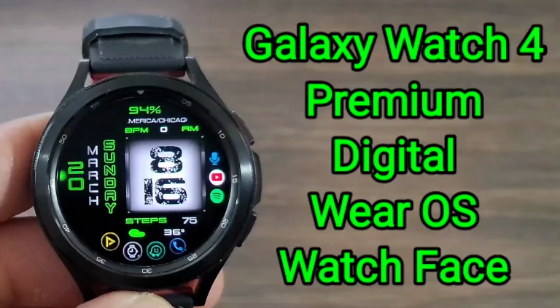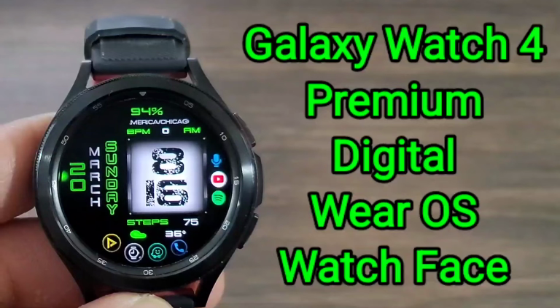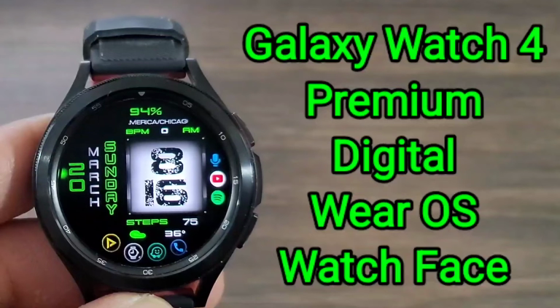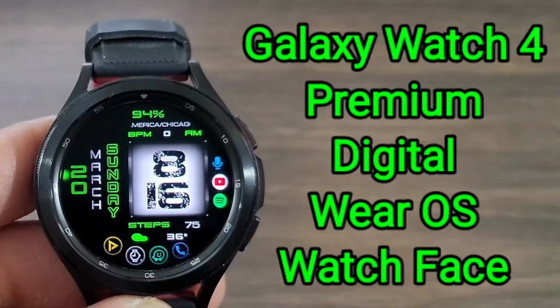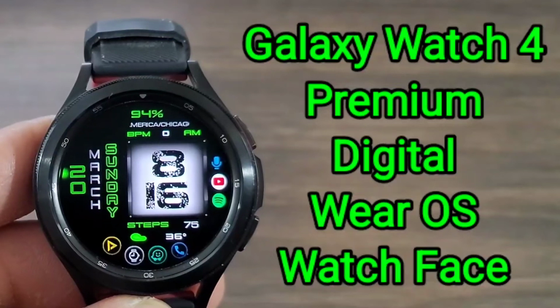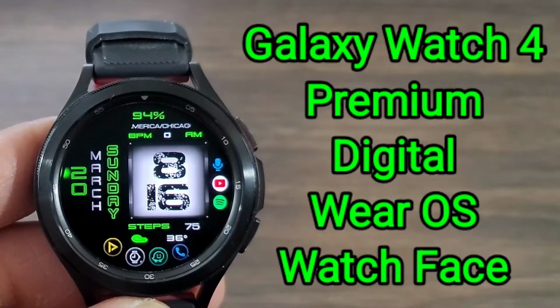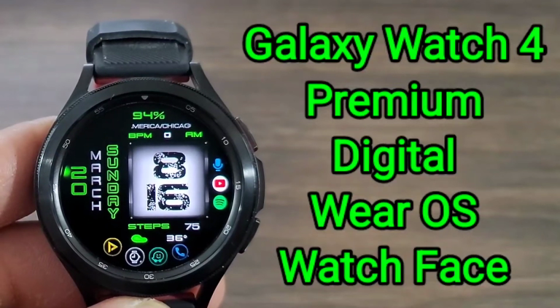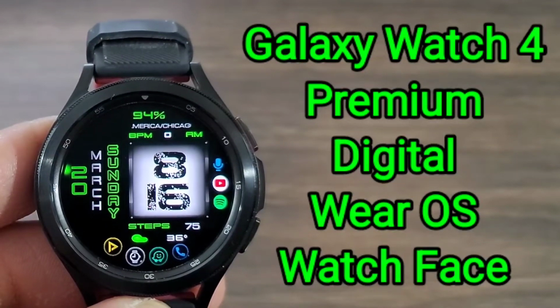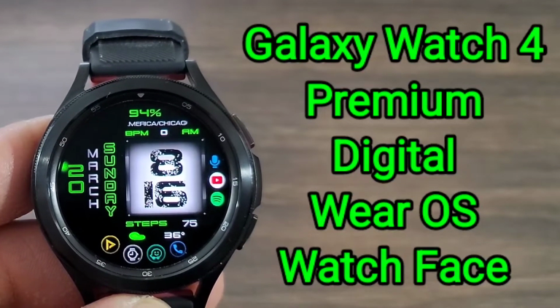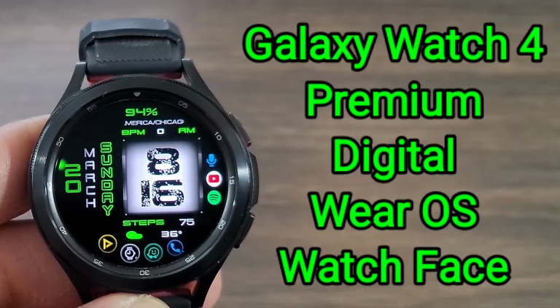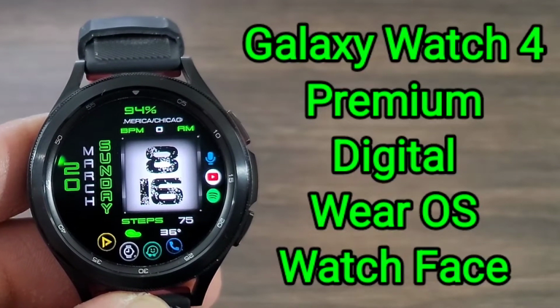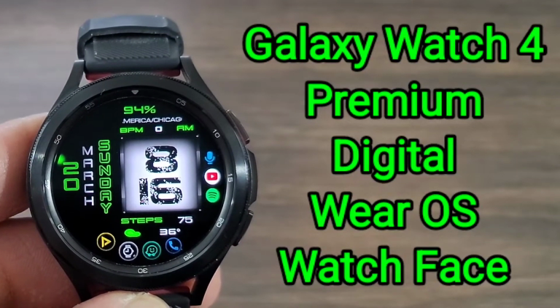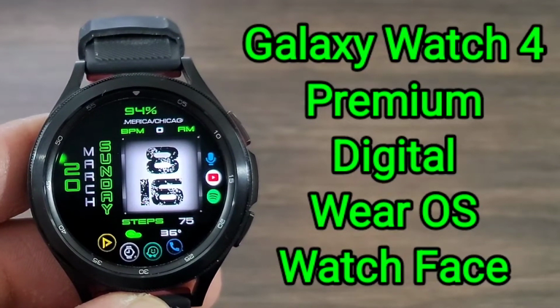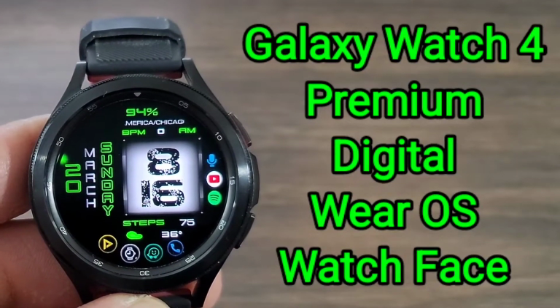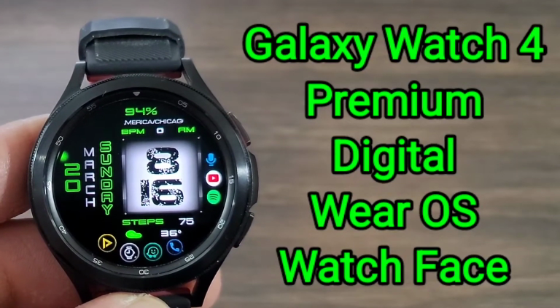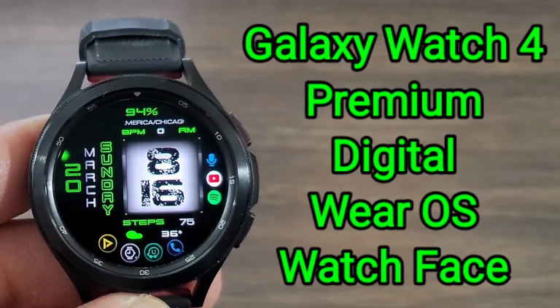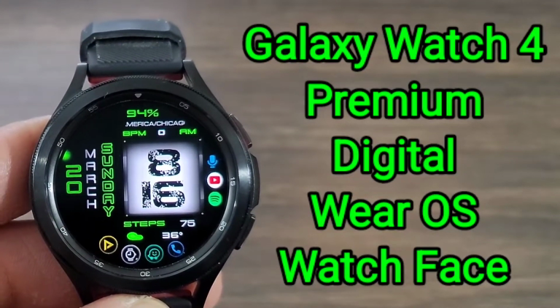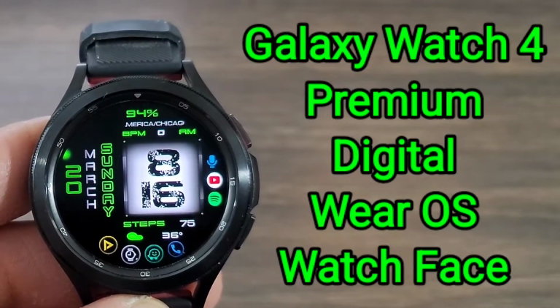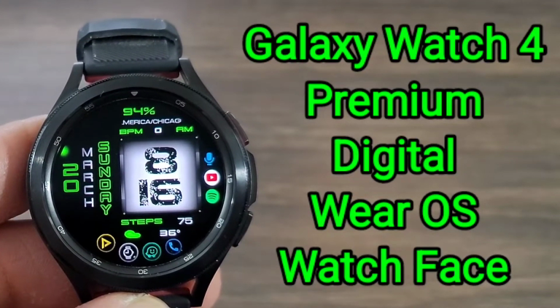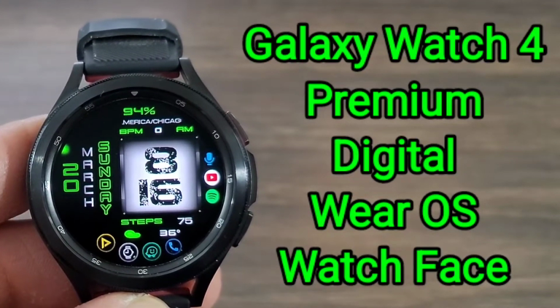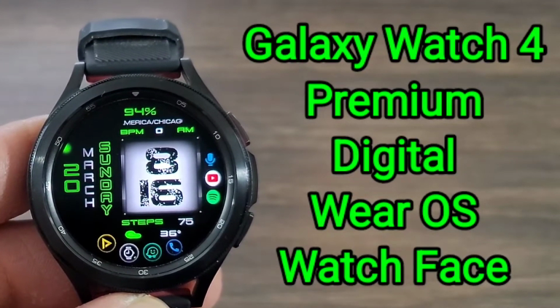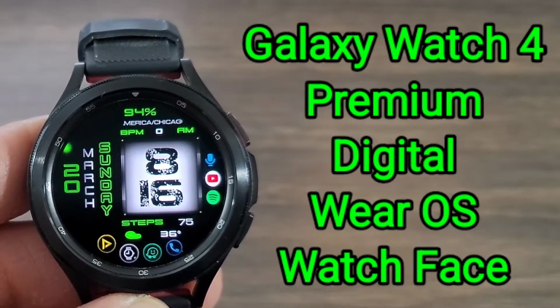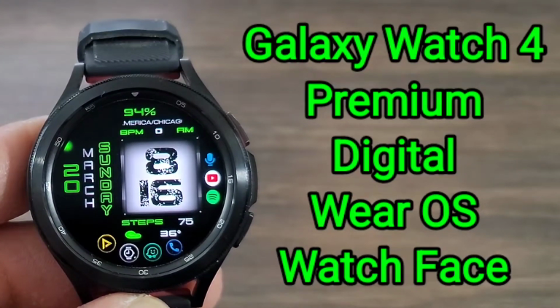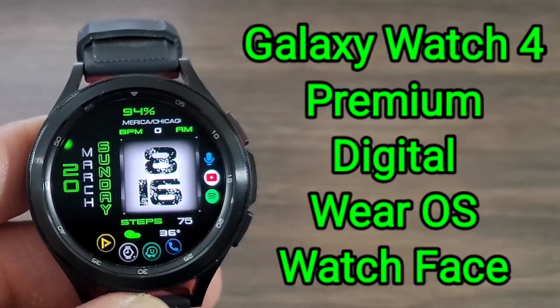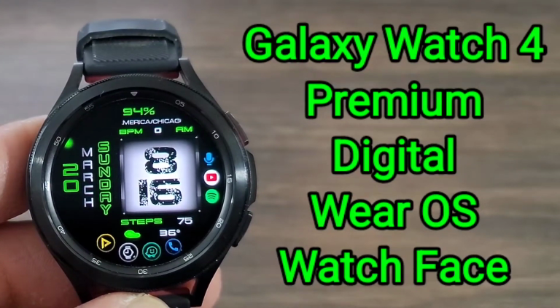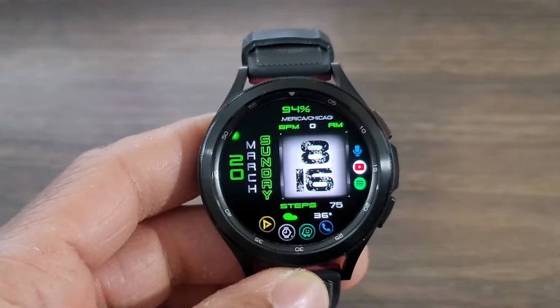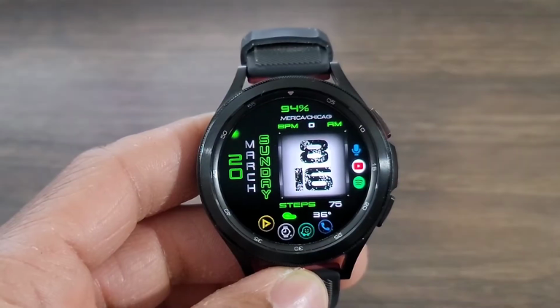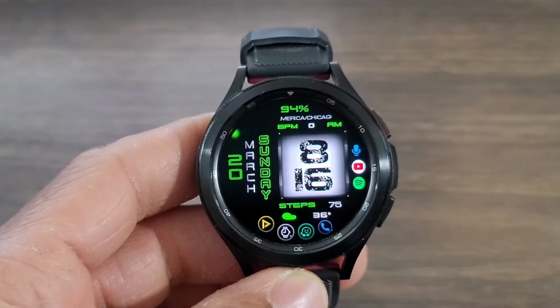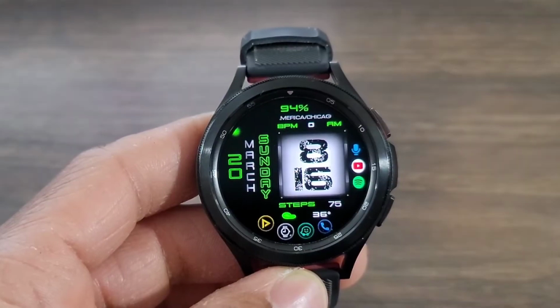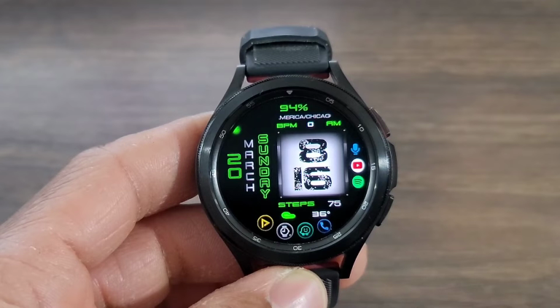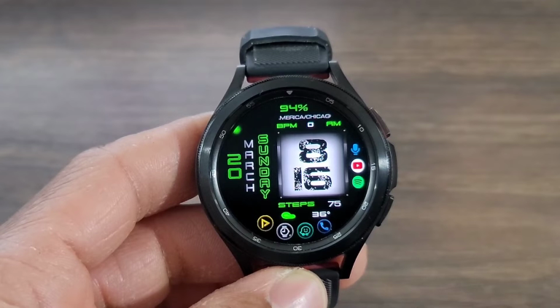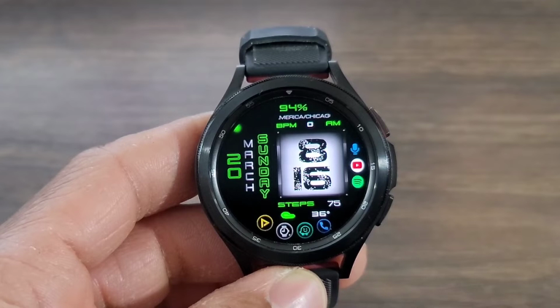Hey, what's up guys? Welcome back to another video. We got another nice watch face for you all to check out, just trying to get you ready for the work week.